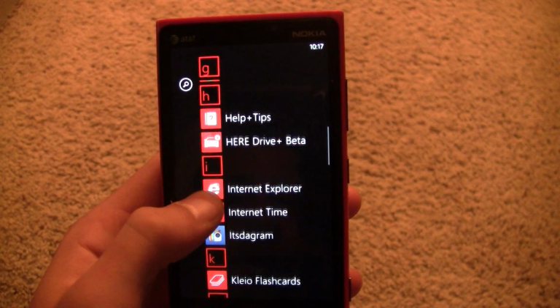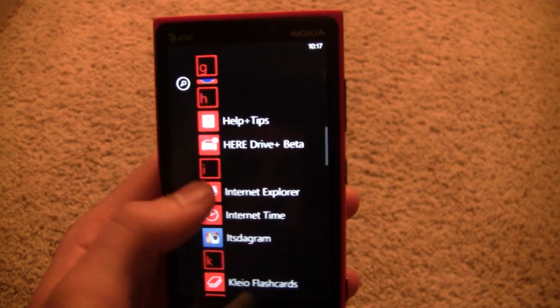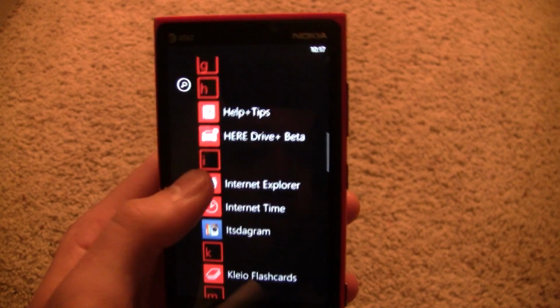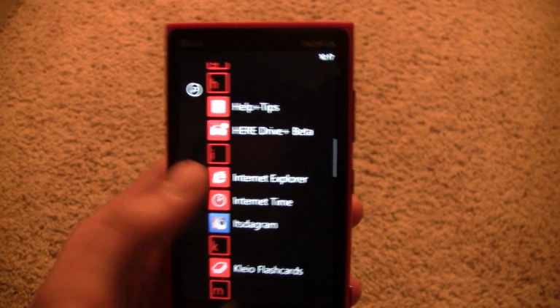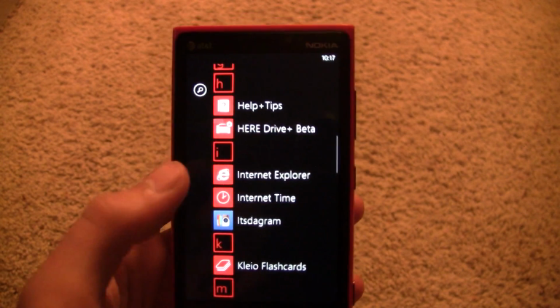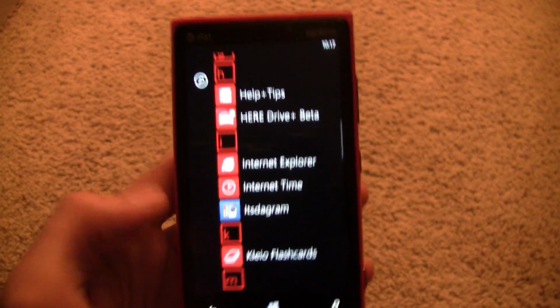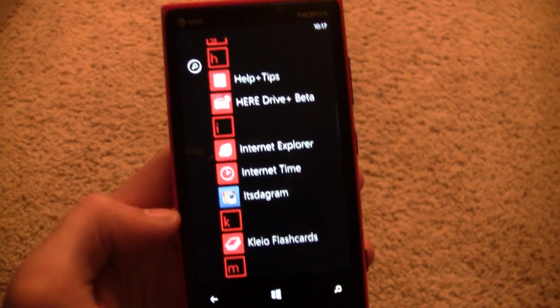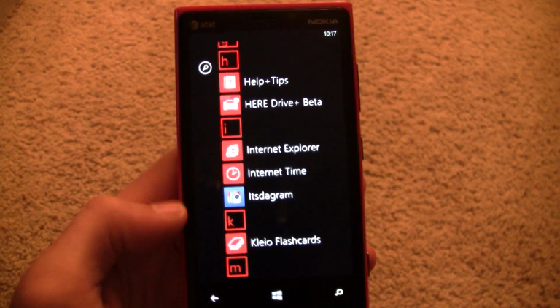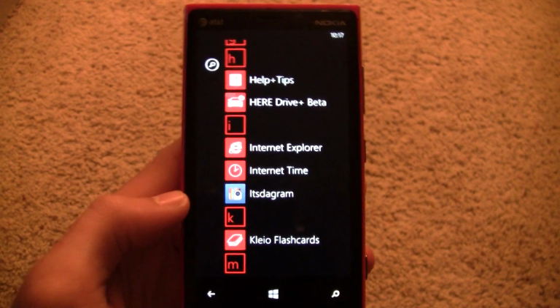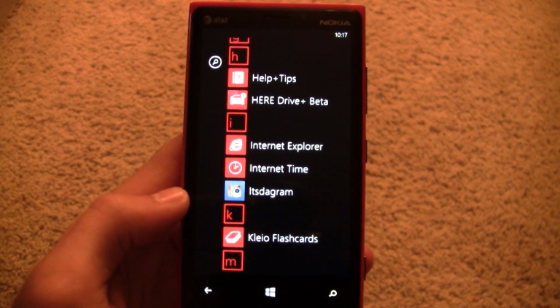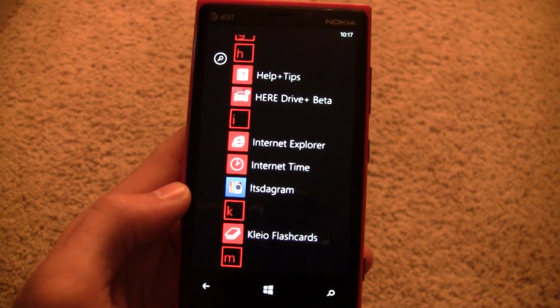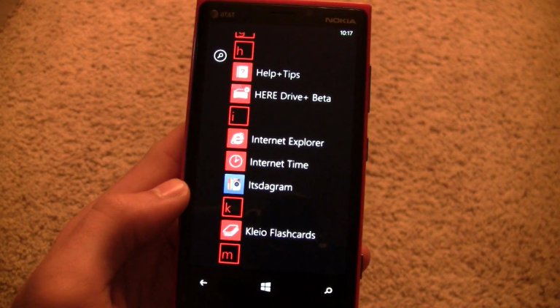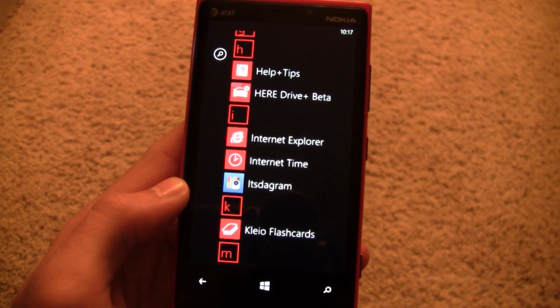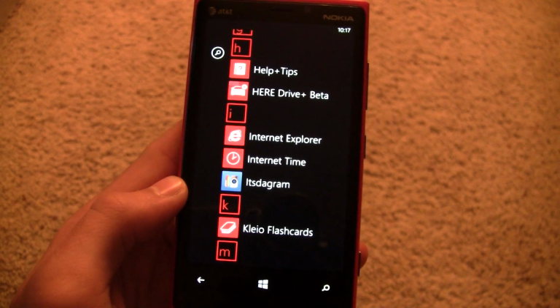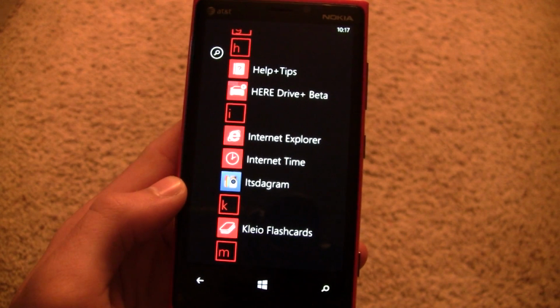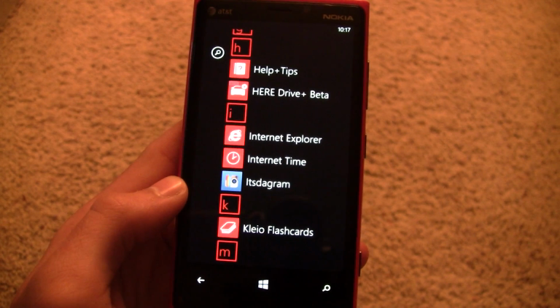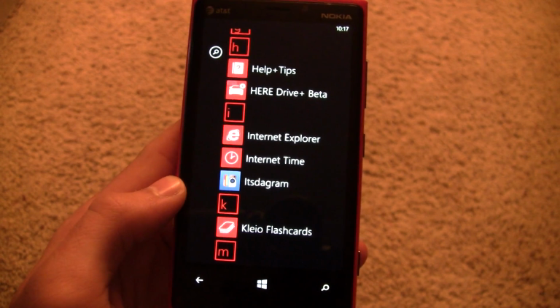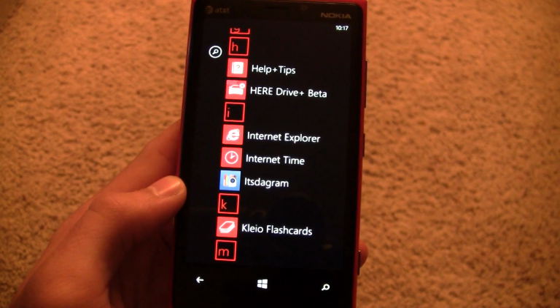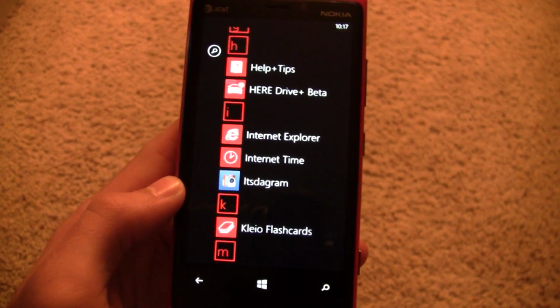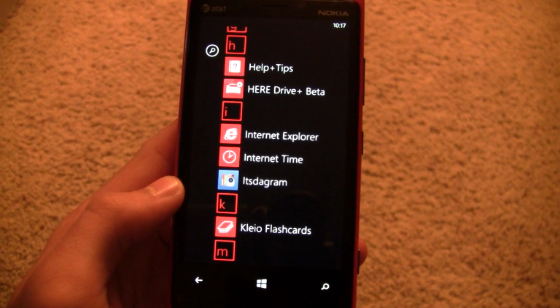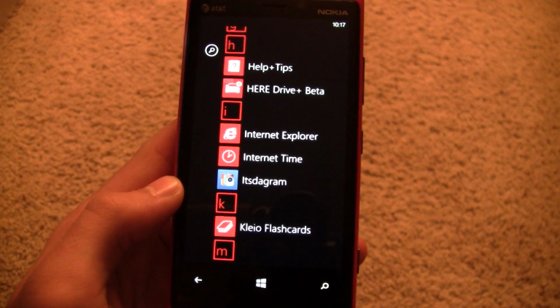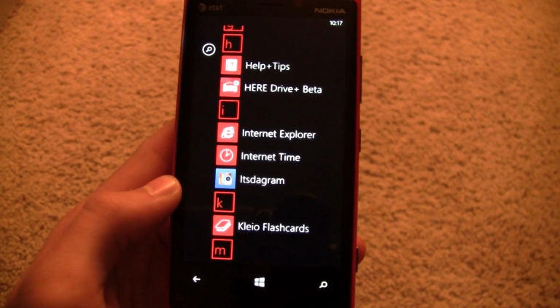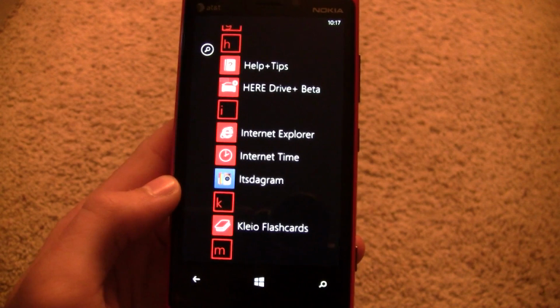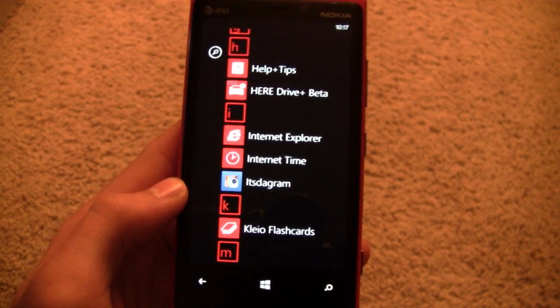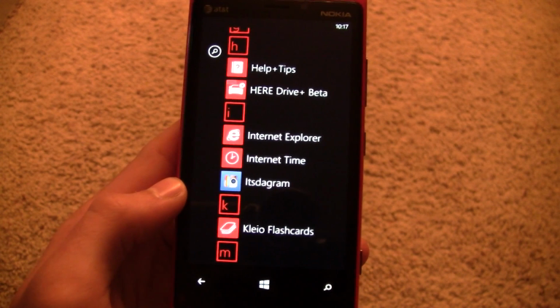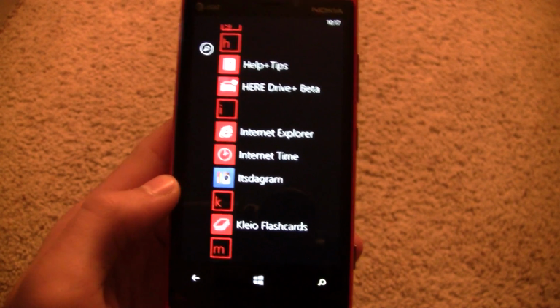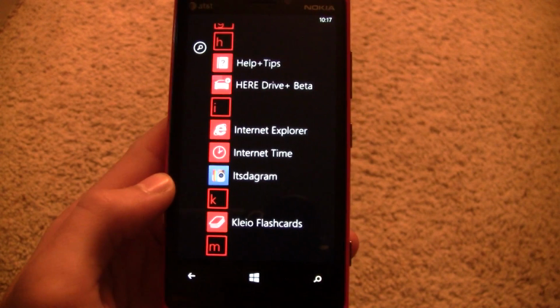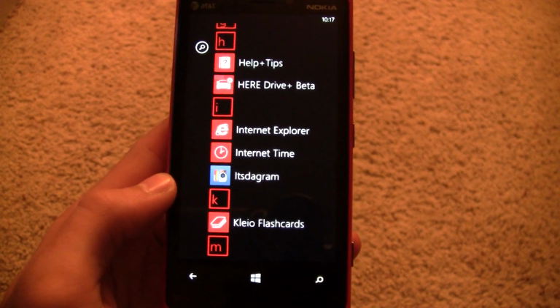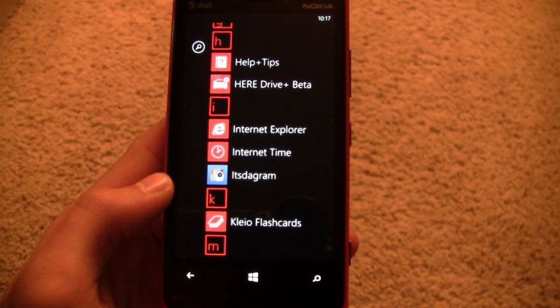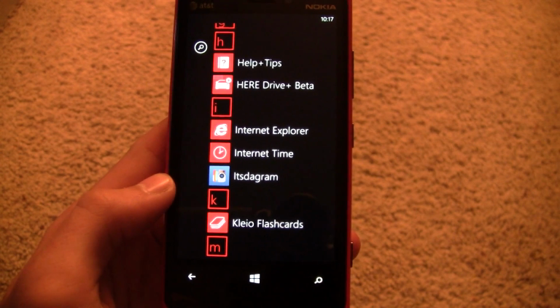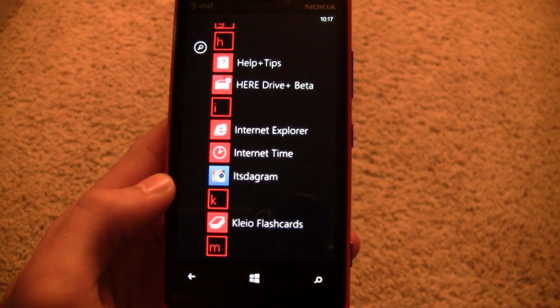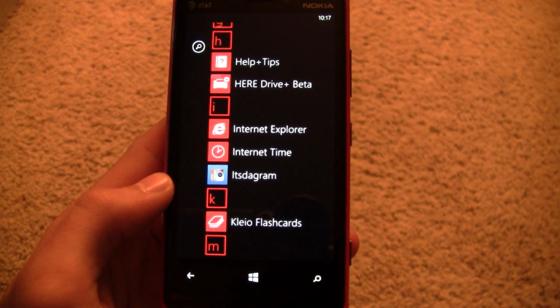Itstagram is a pretty great looking app. Keep tuned to WMPowerUser for all the latest.